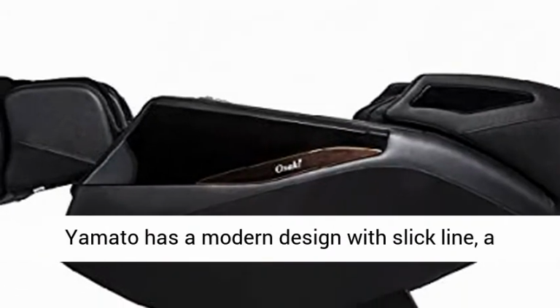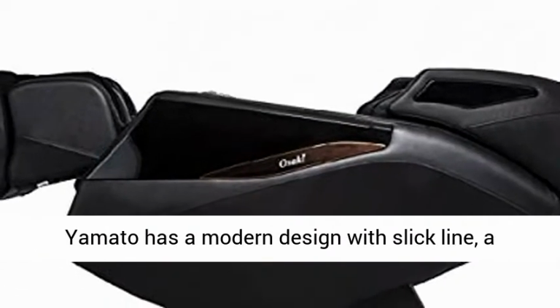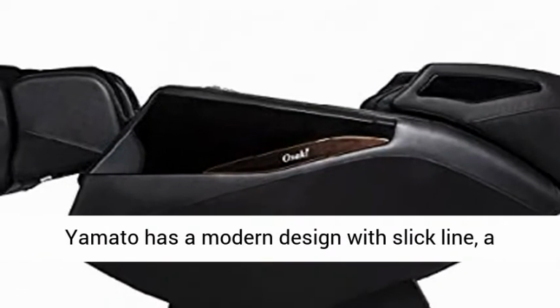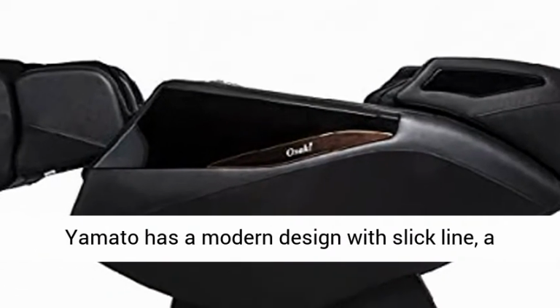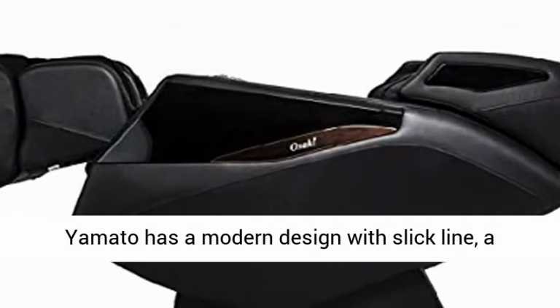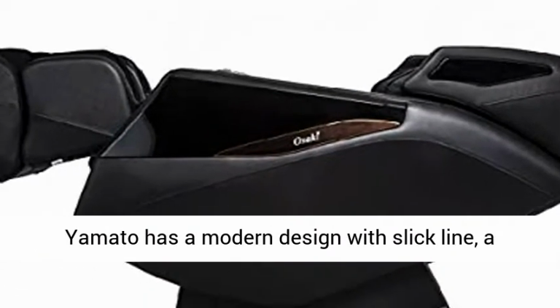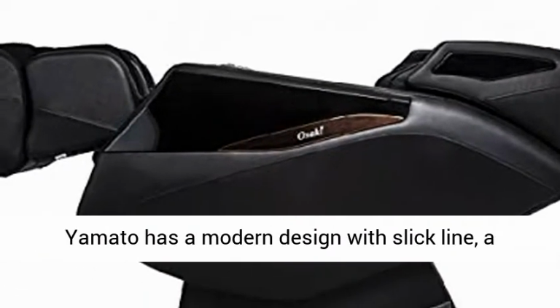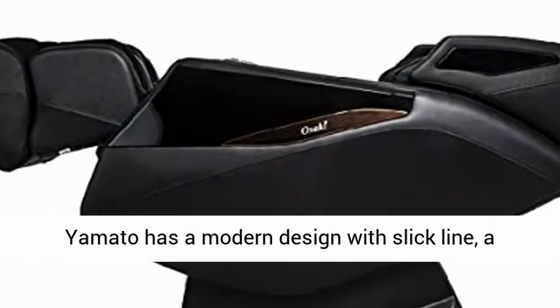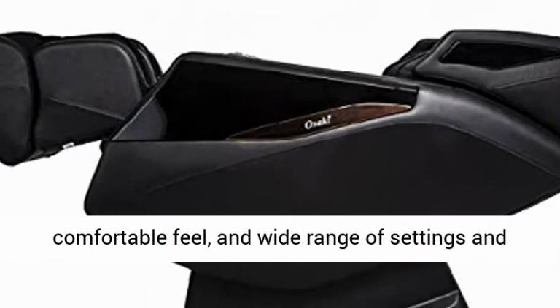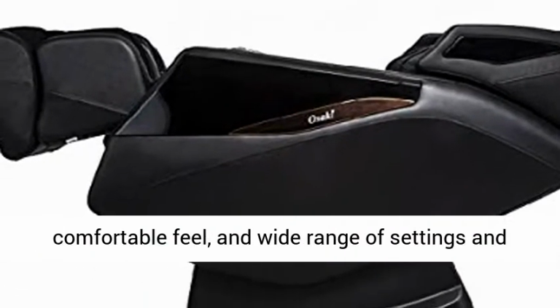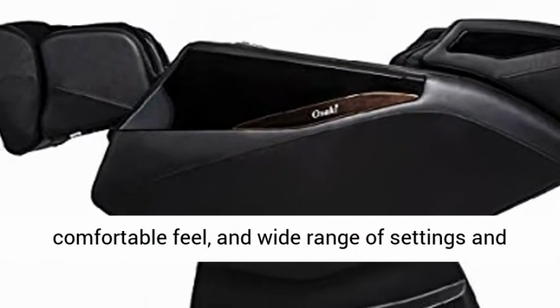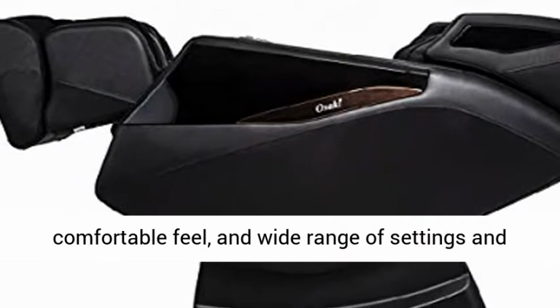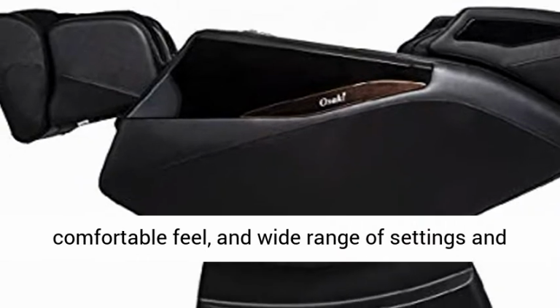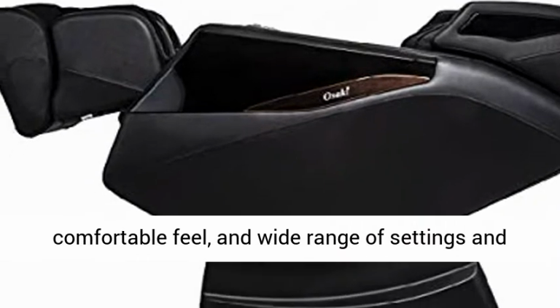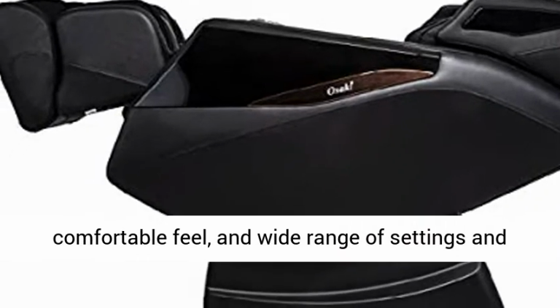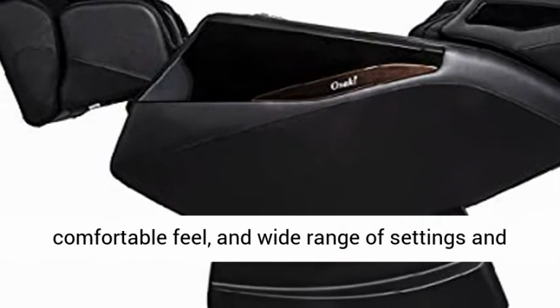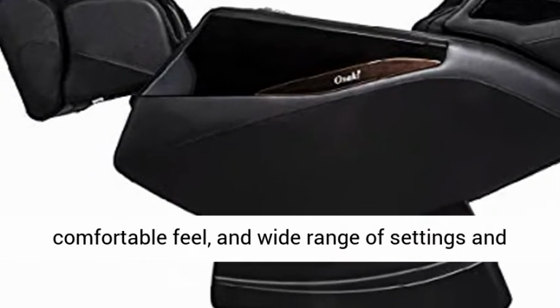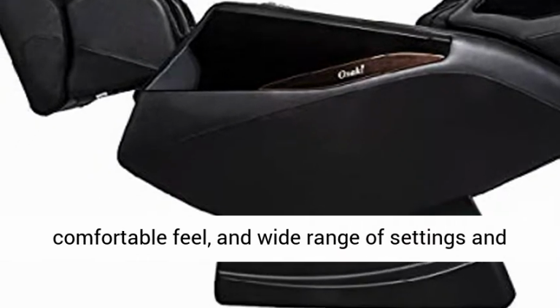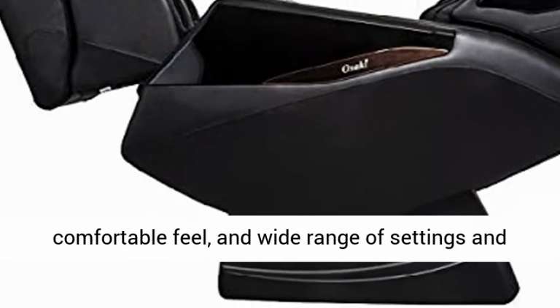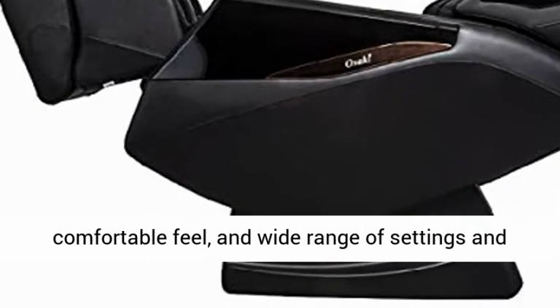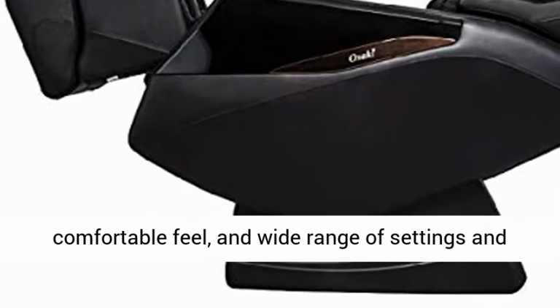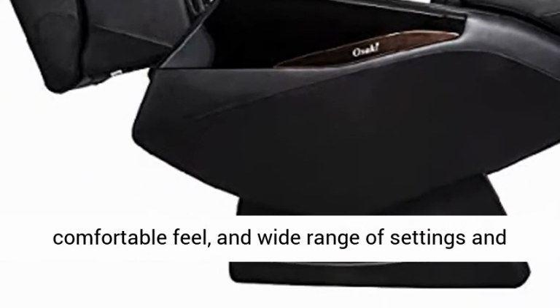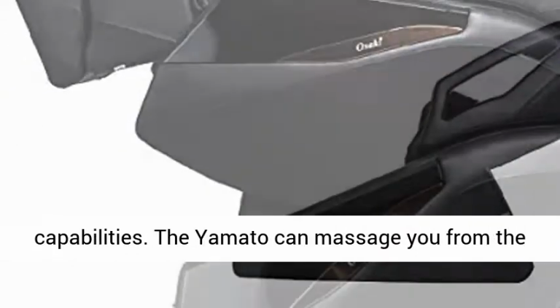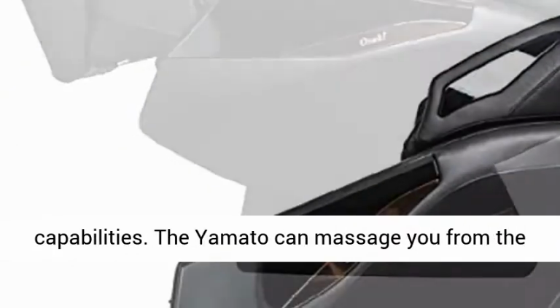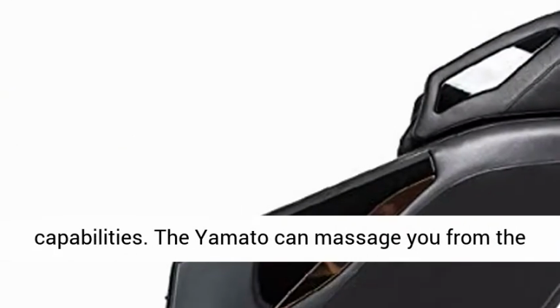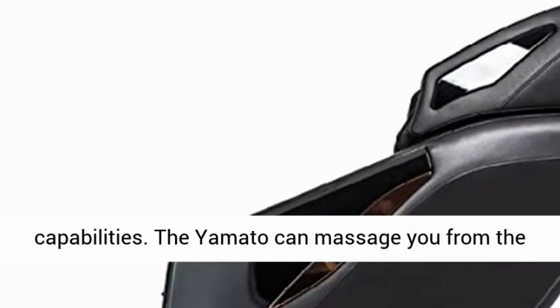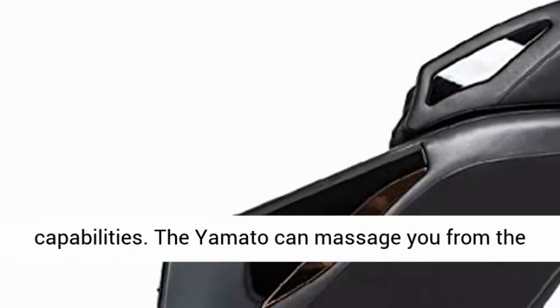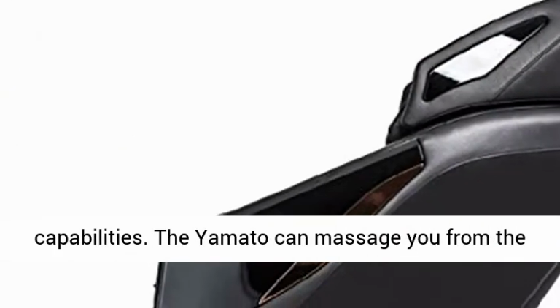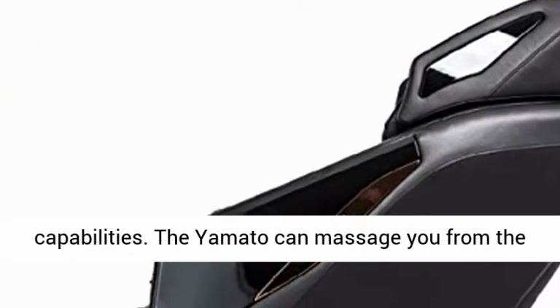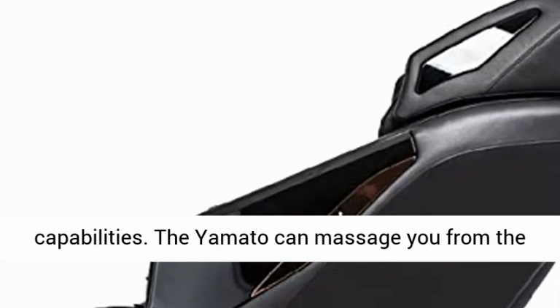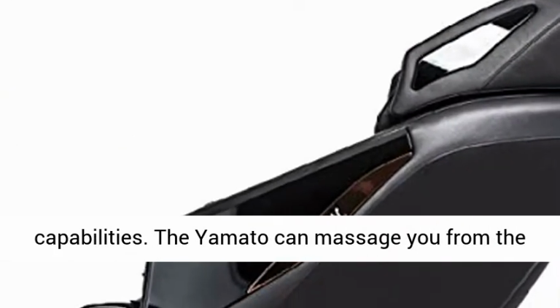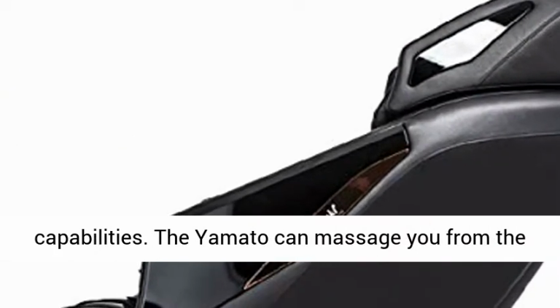The Asaki OS Pro Yamato has a modern design with slick lines, a comfortable feel, and a wide range of settings and capabilities.